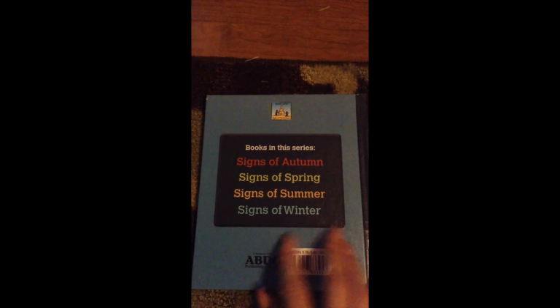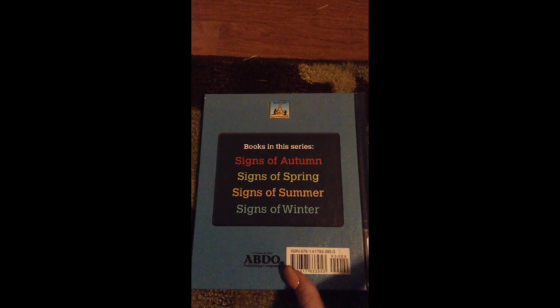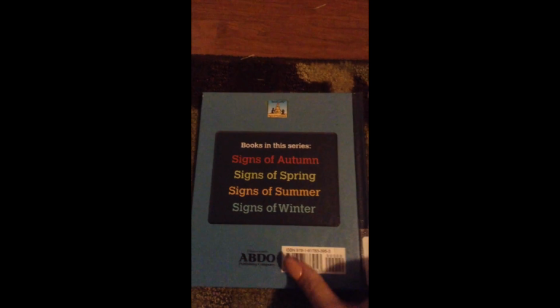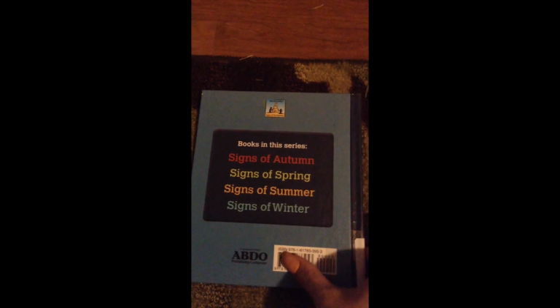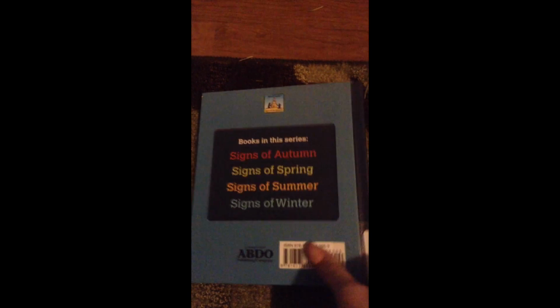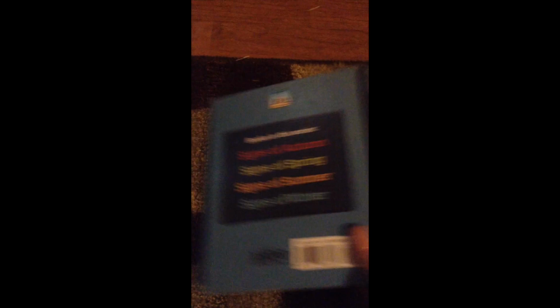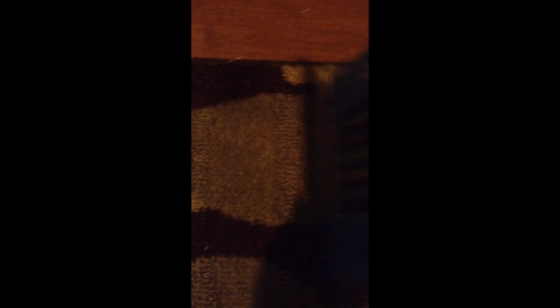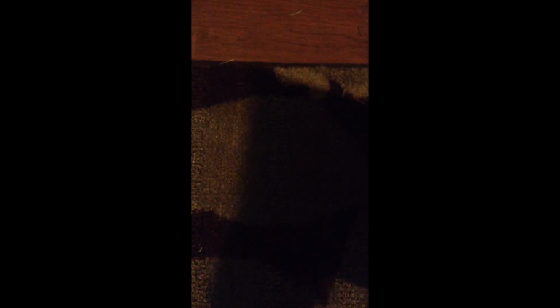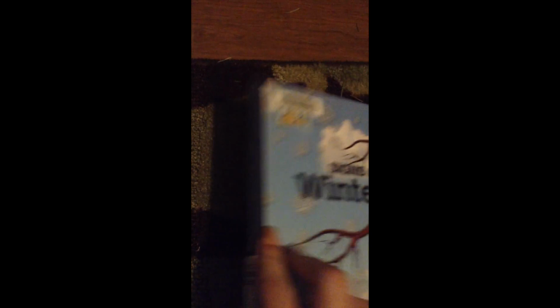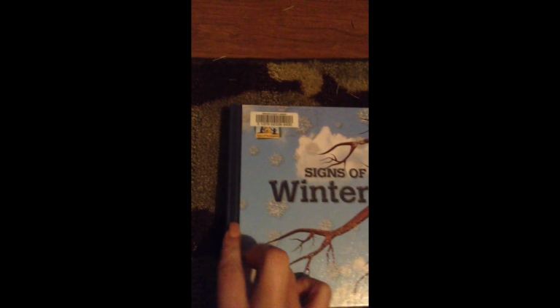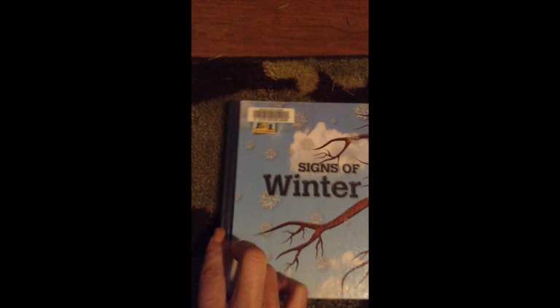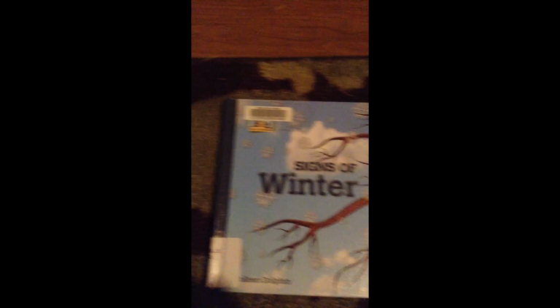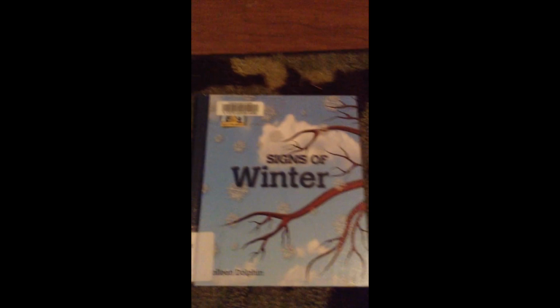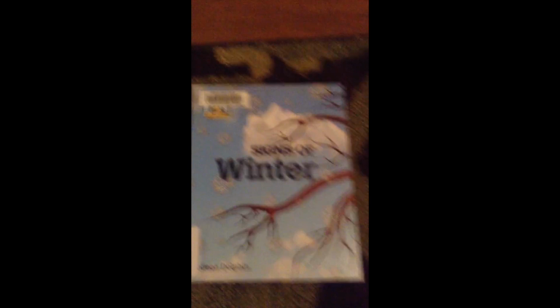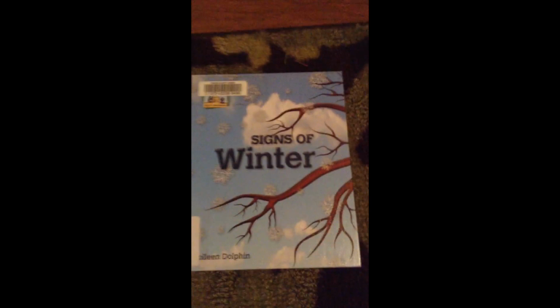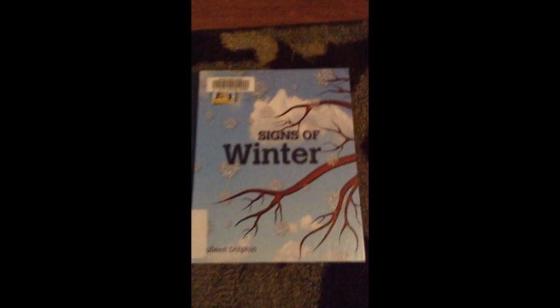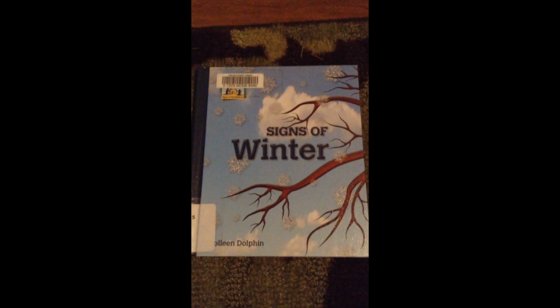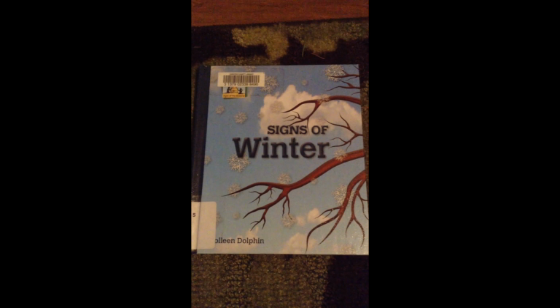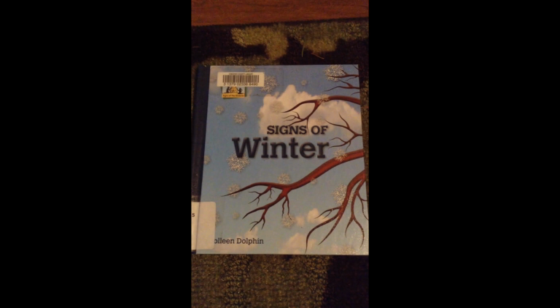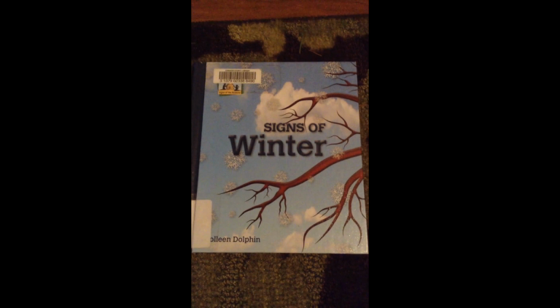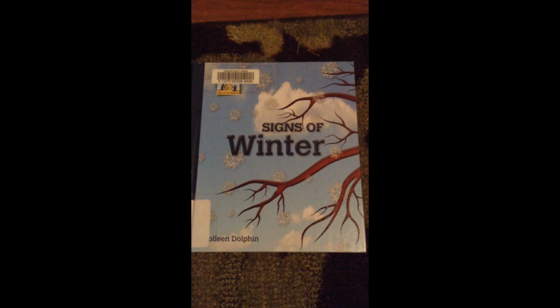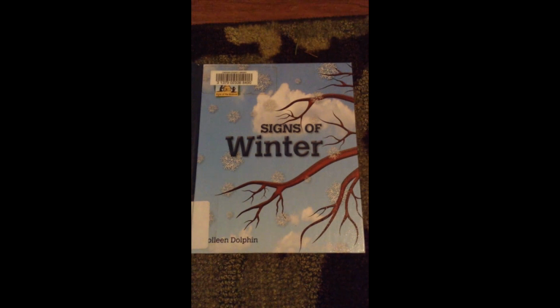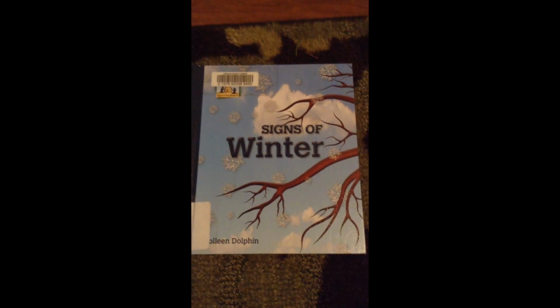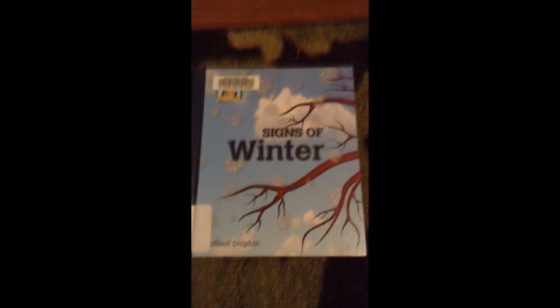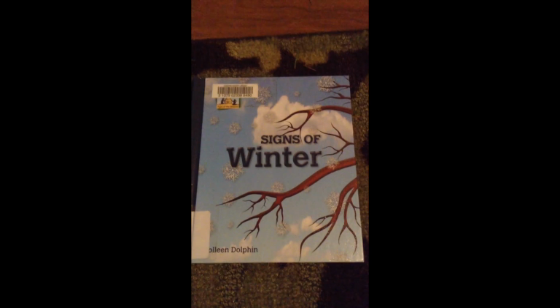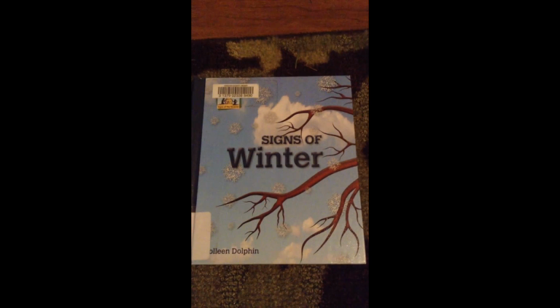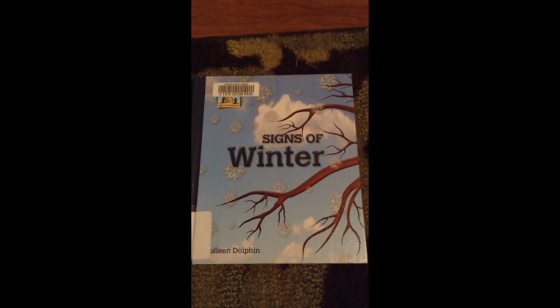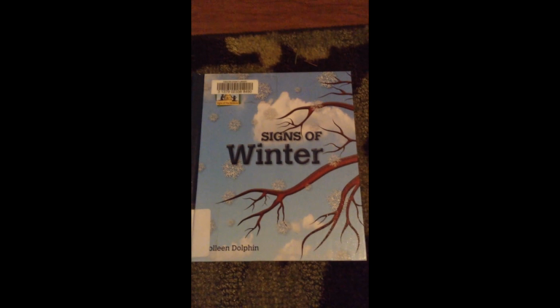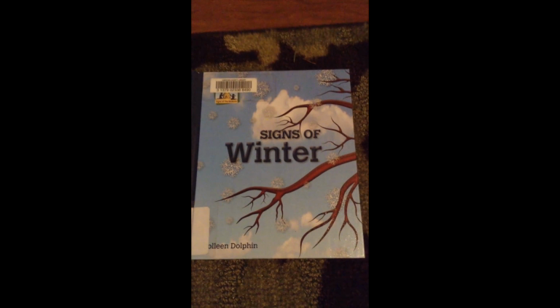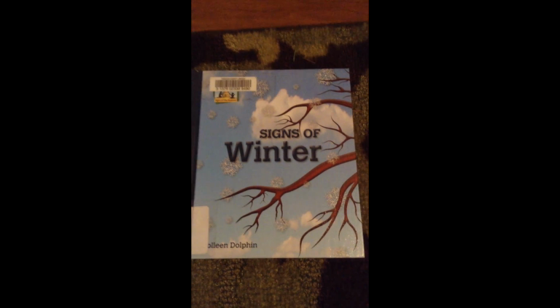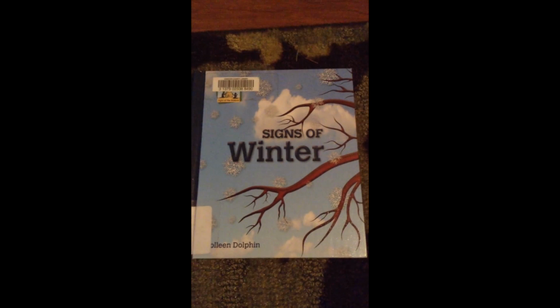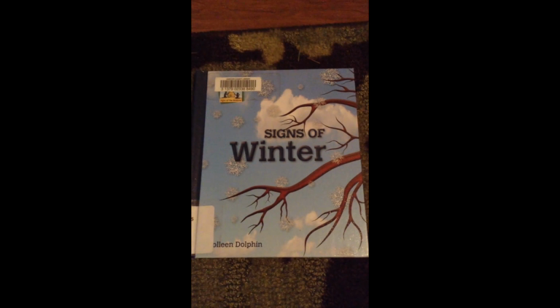The end. Signs of Winter, written and illustrated by Colleen.